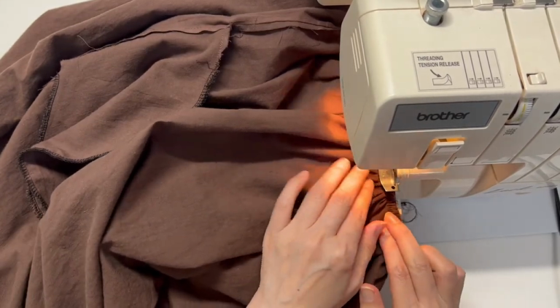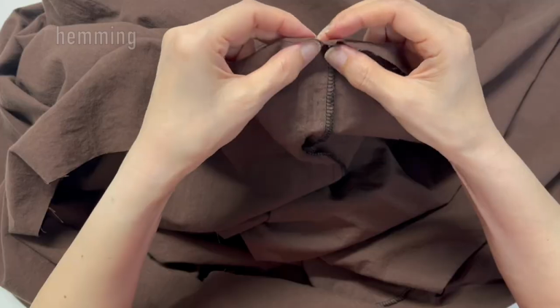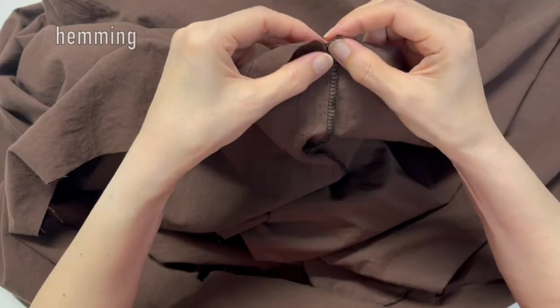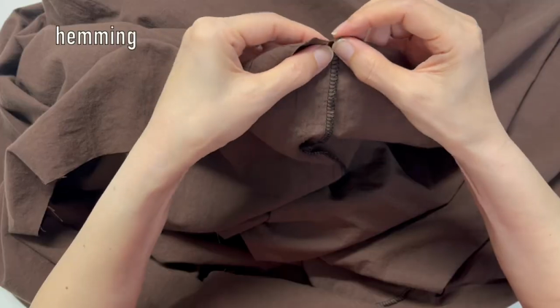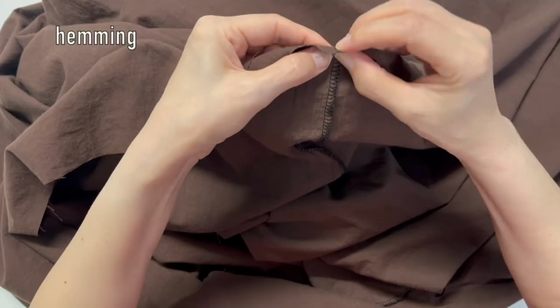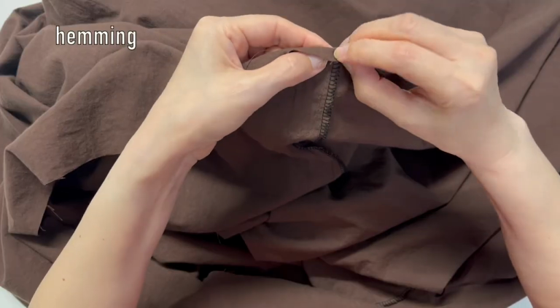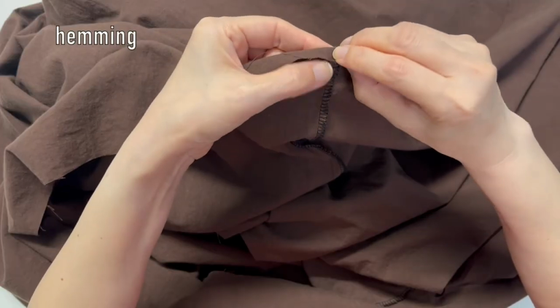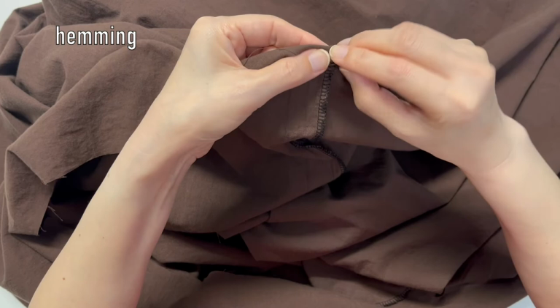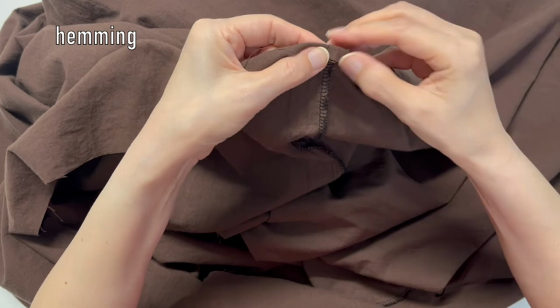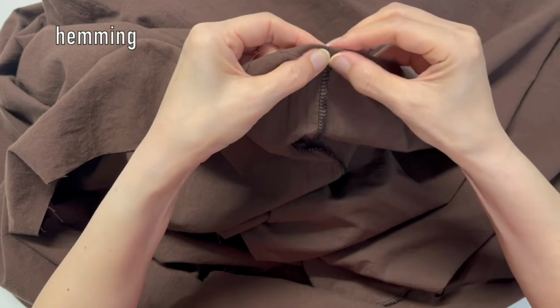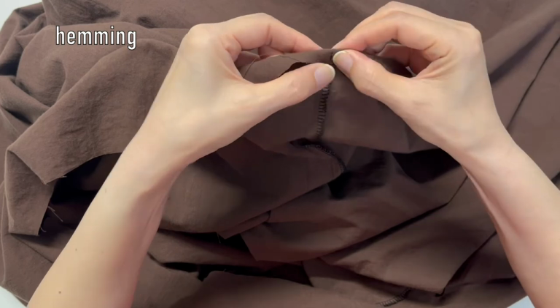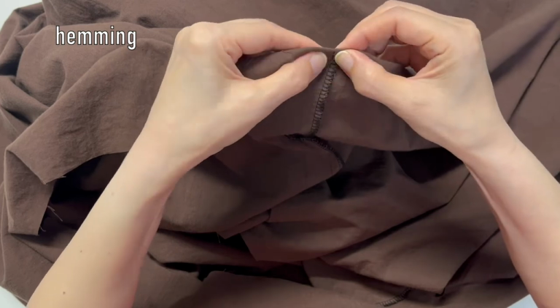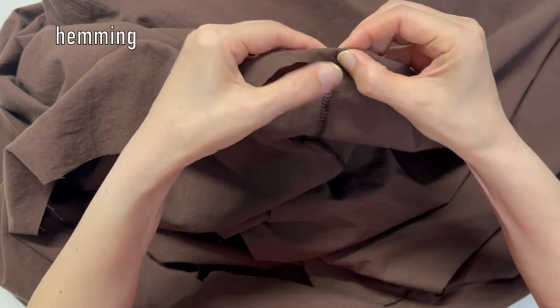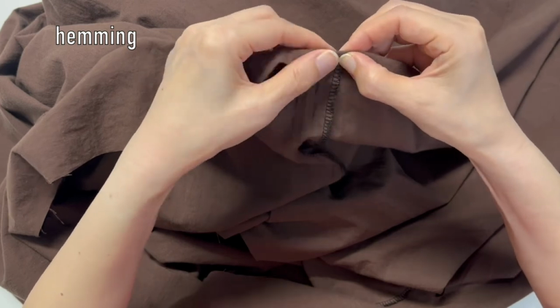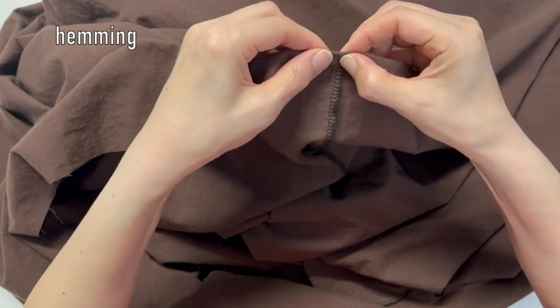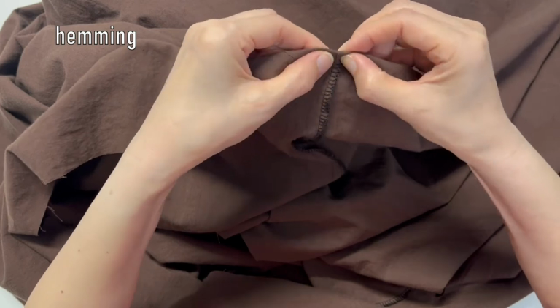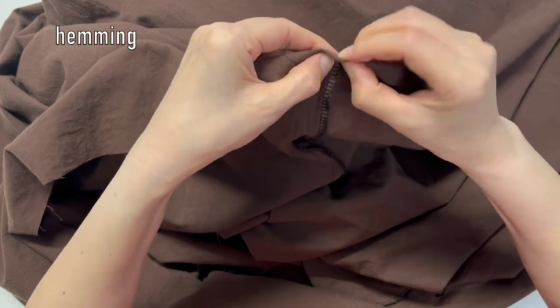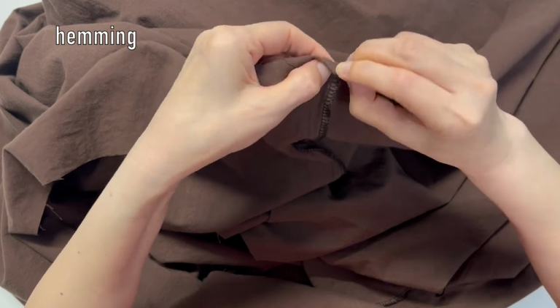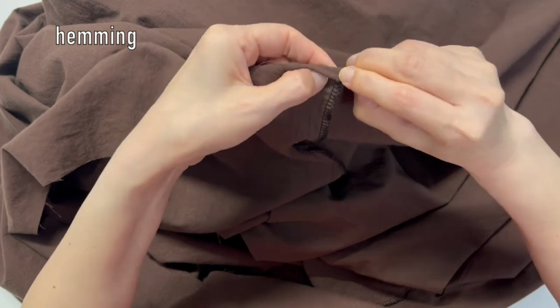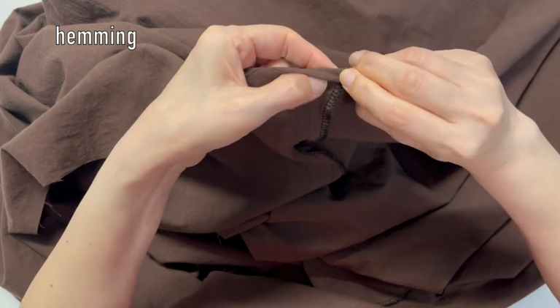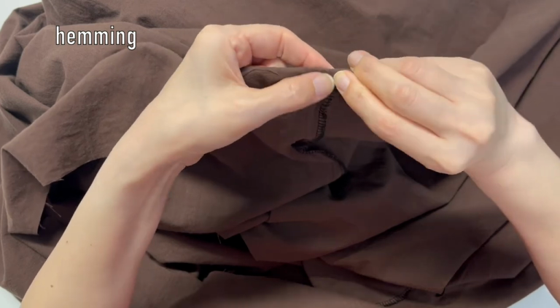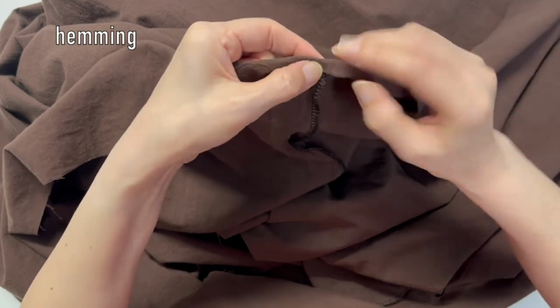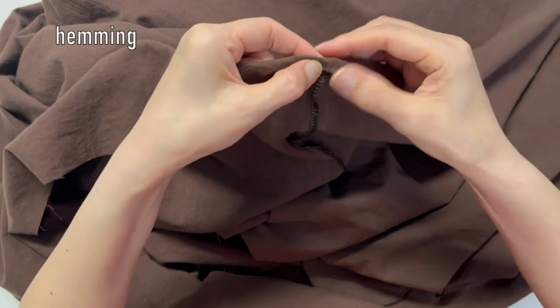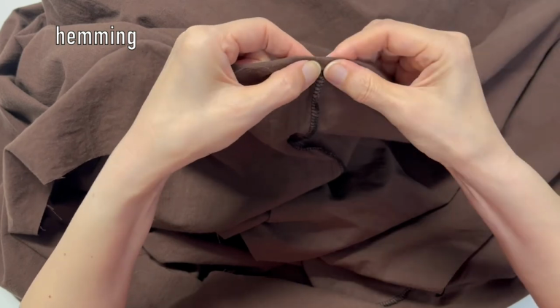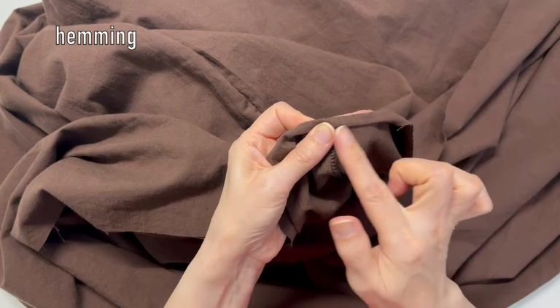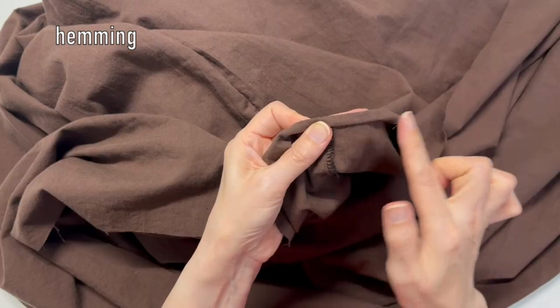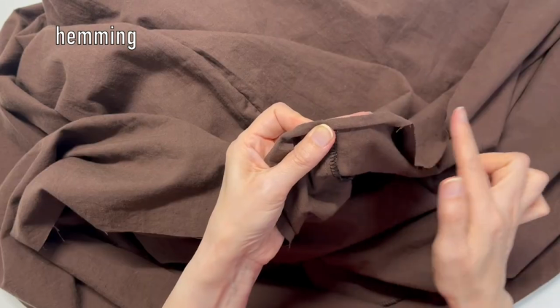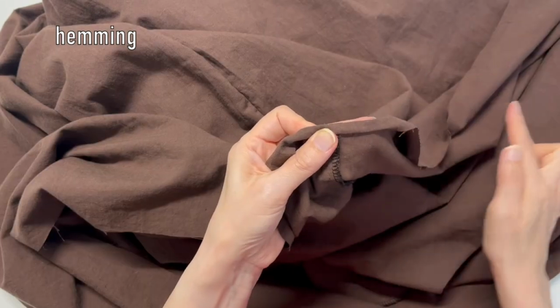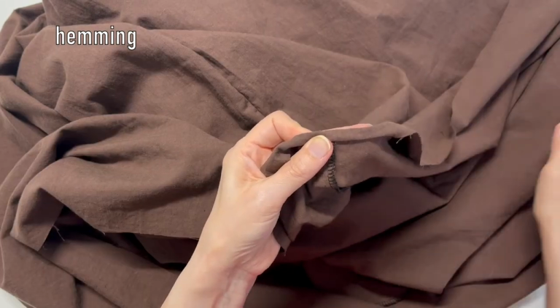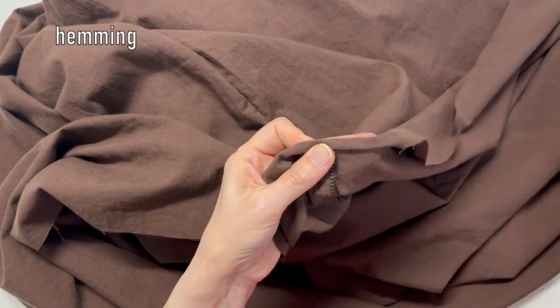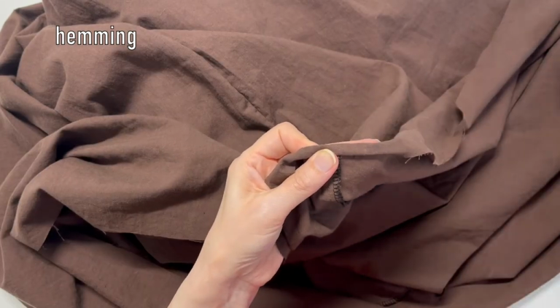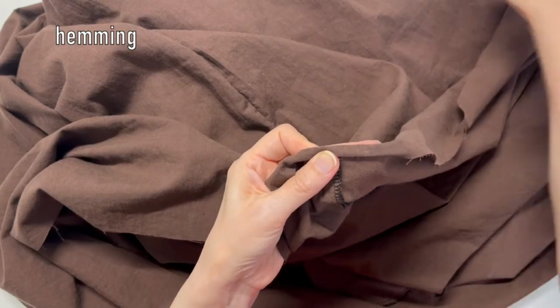Fold the skirt hem twice and sew. Waistbanding is done.